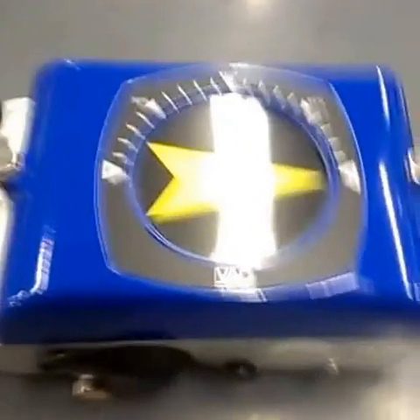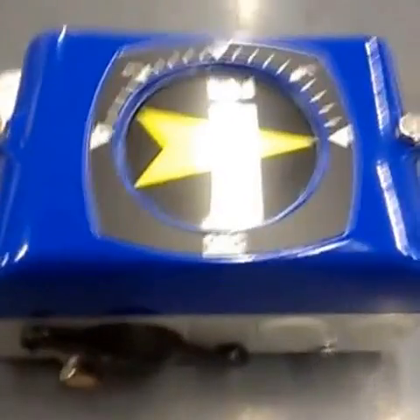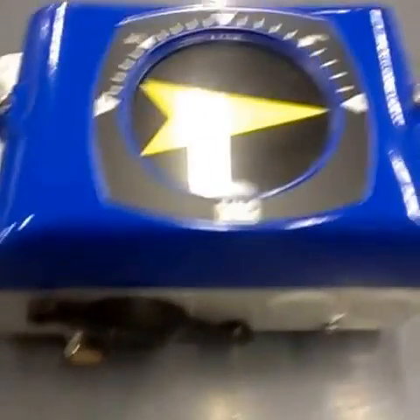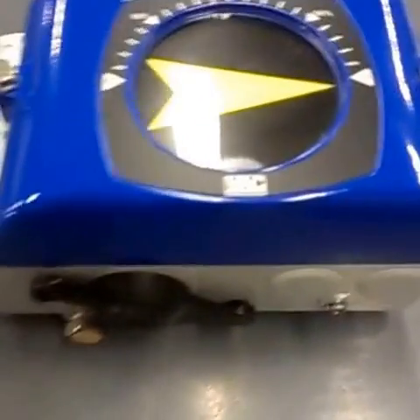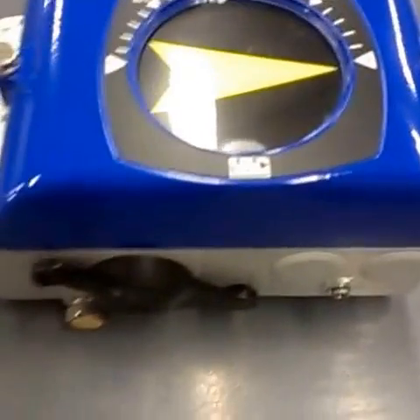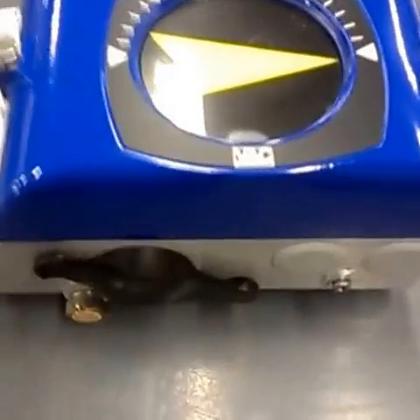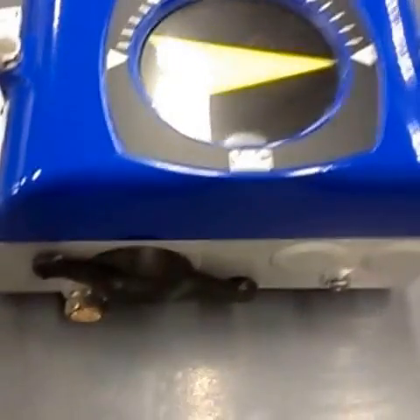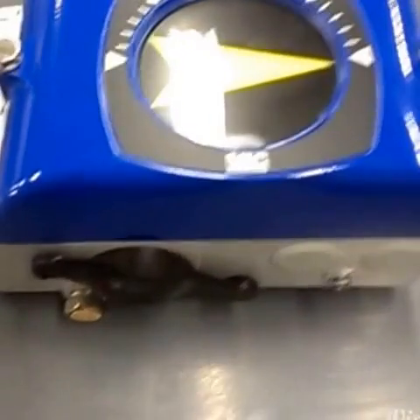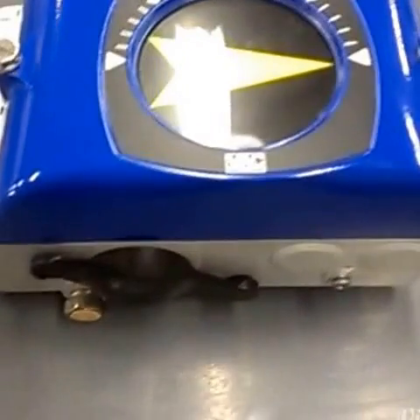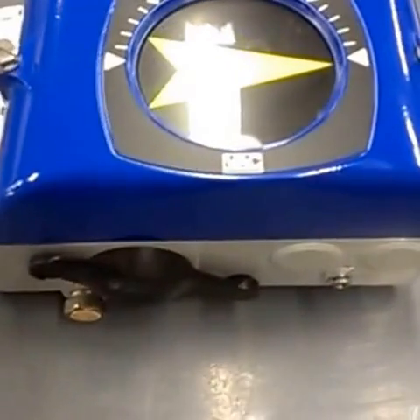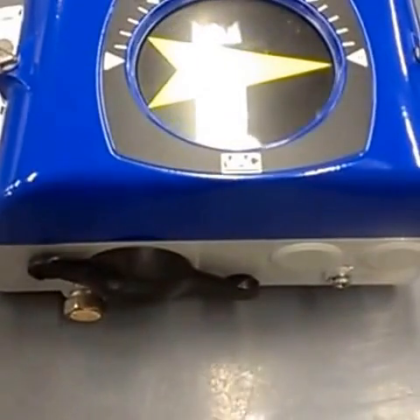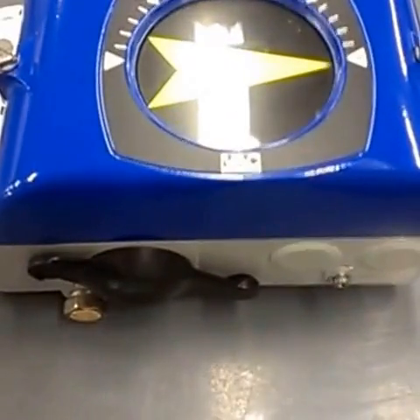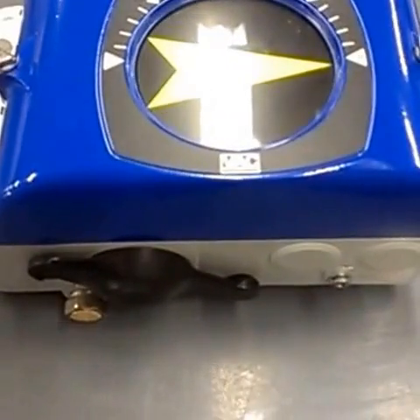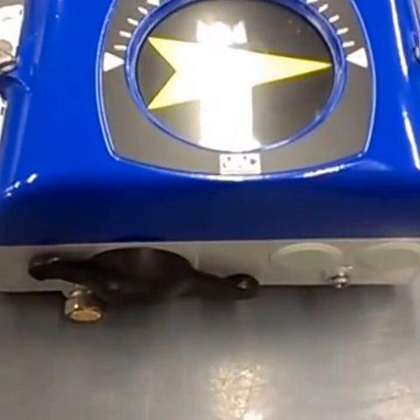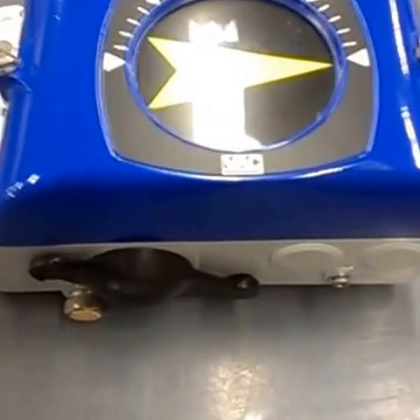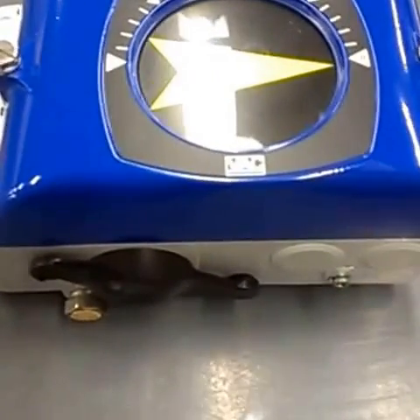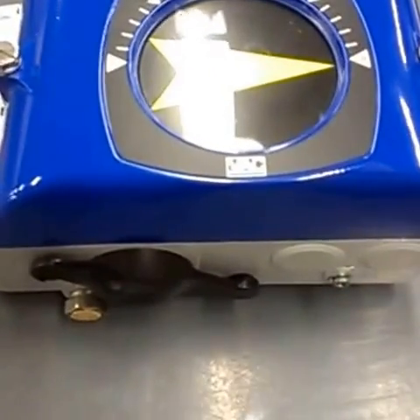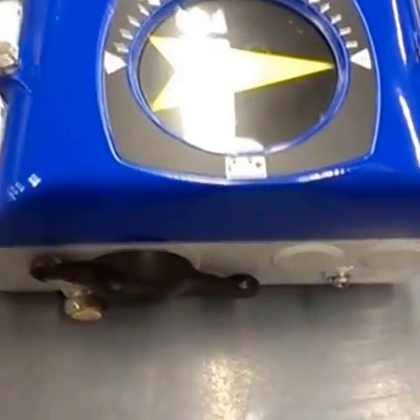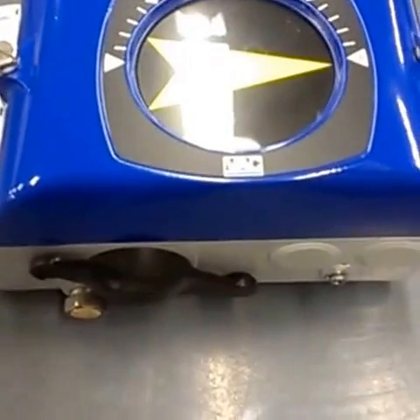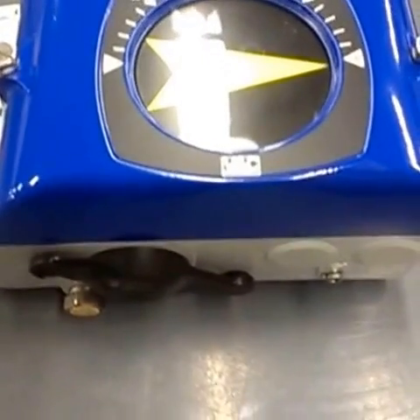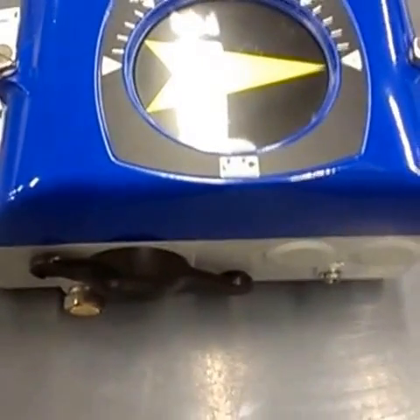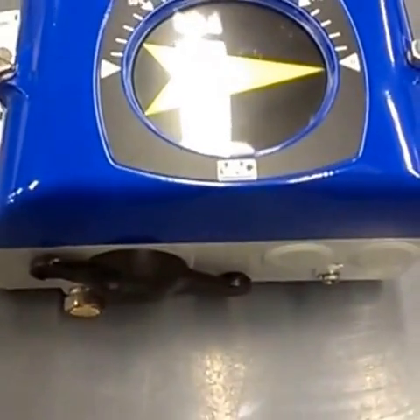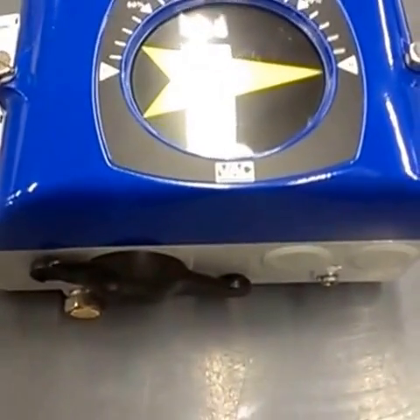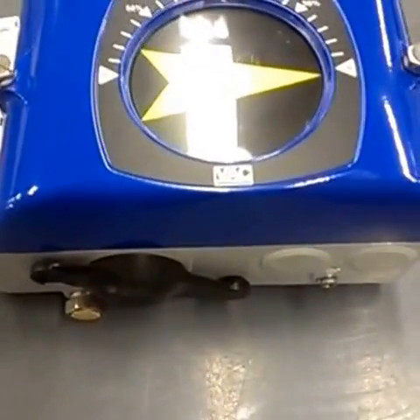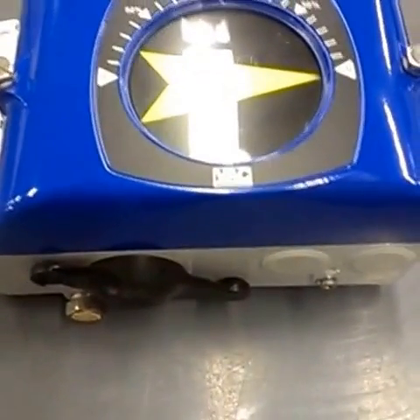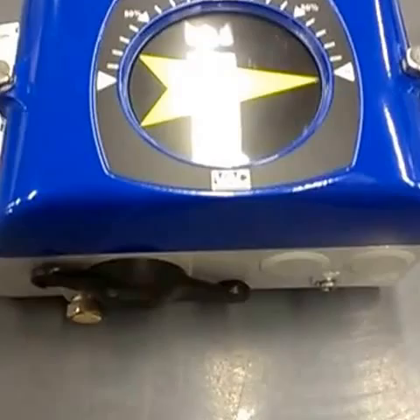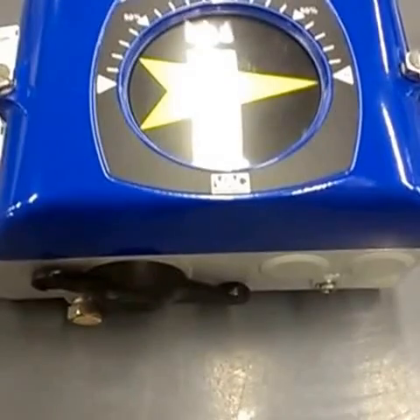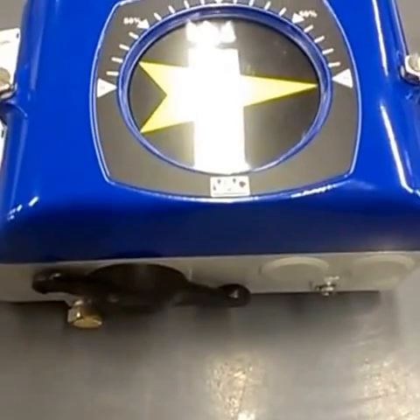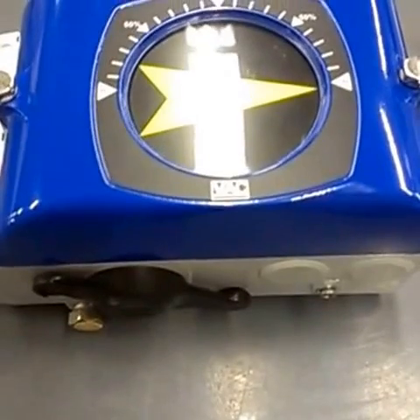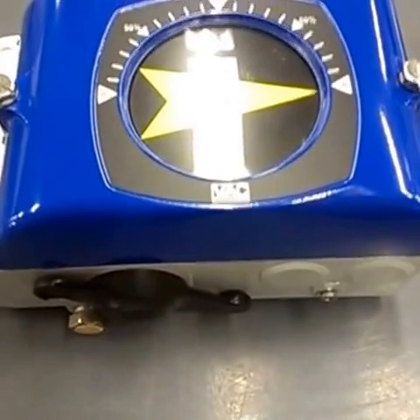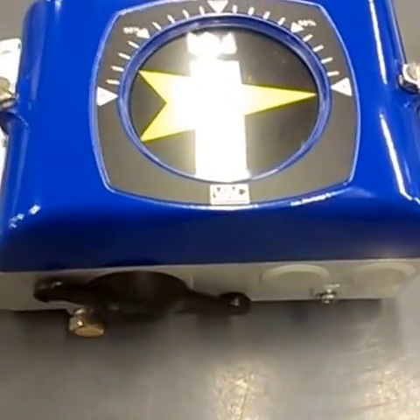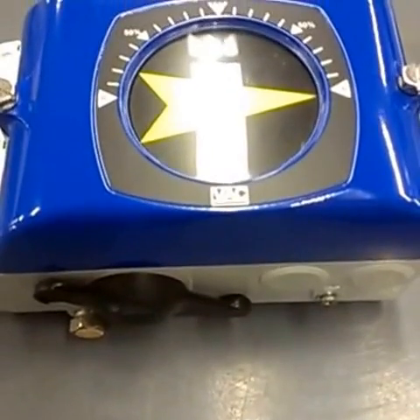Here's the V200E. I'm going to show you how to change this thing from direct acting to reverse acting.